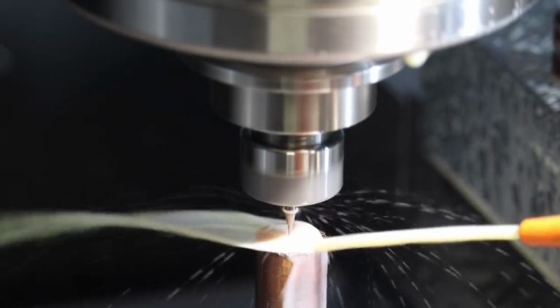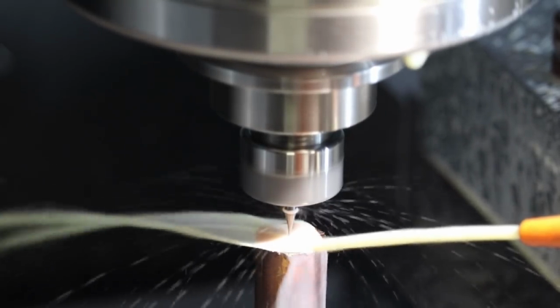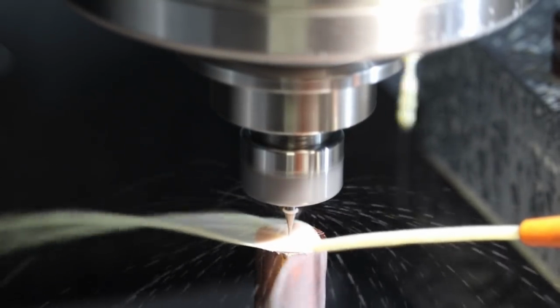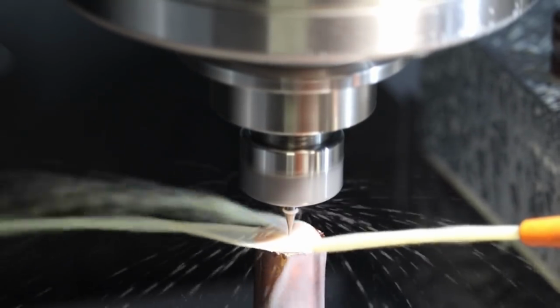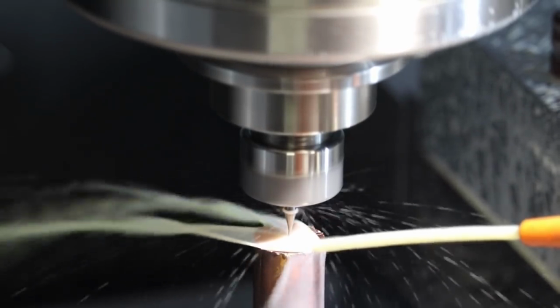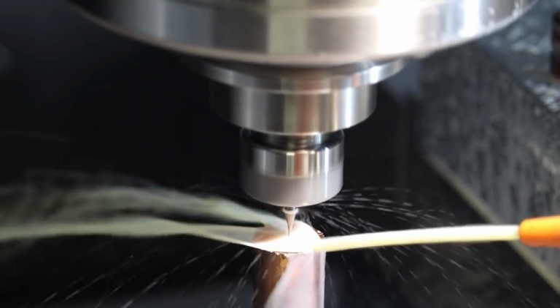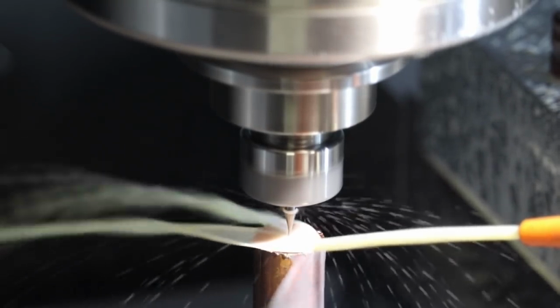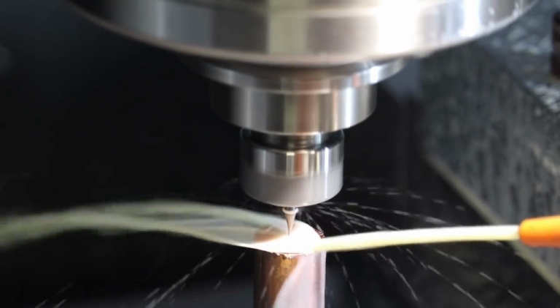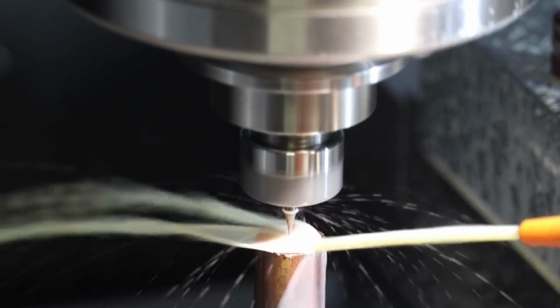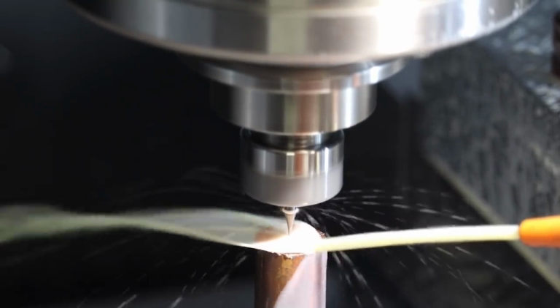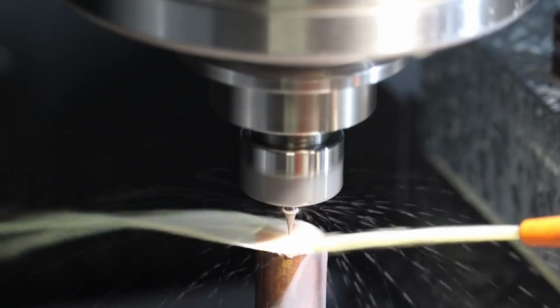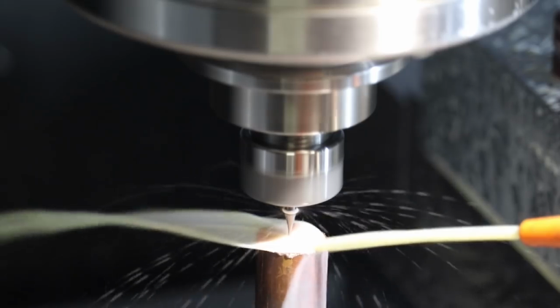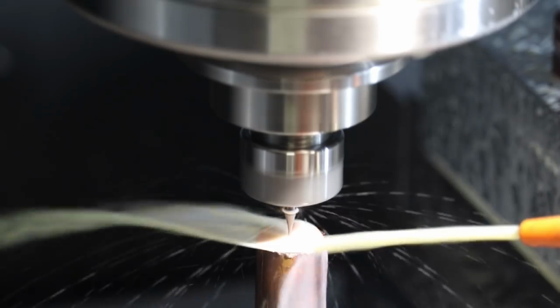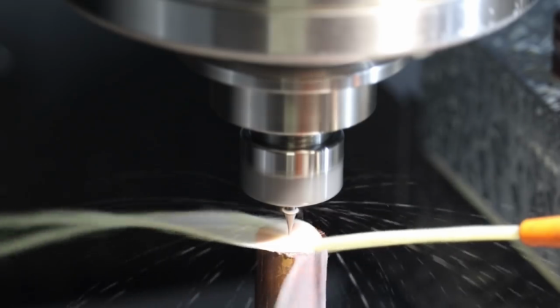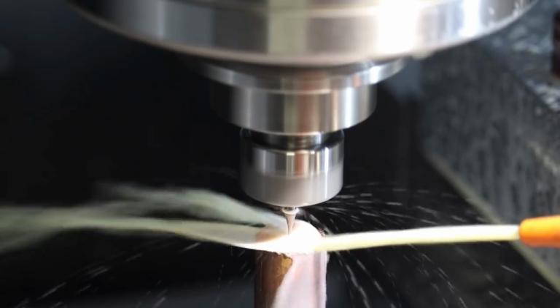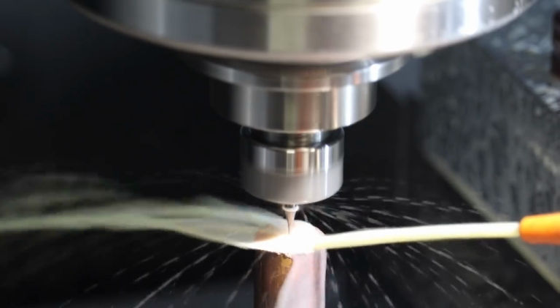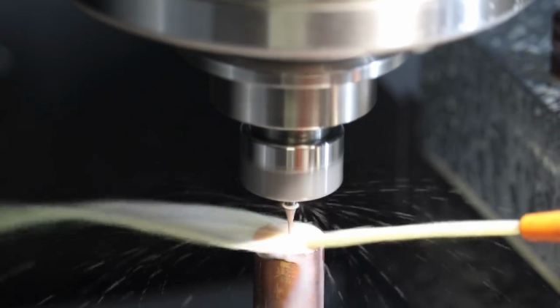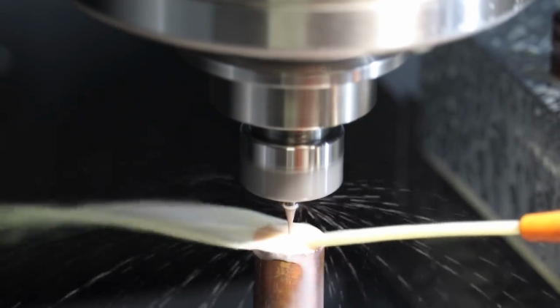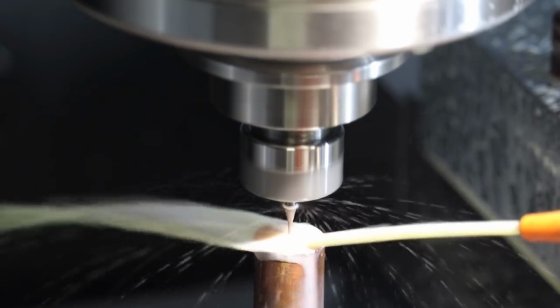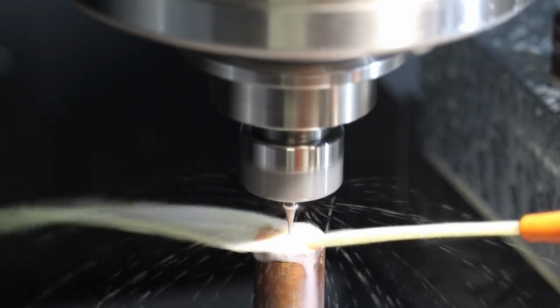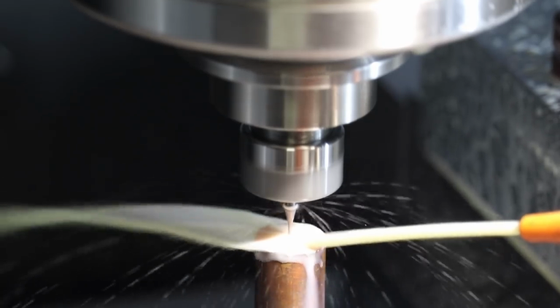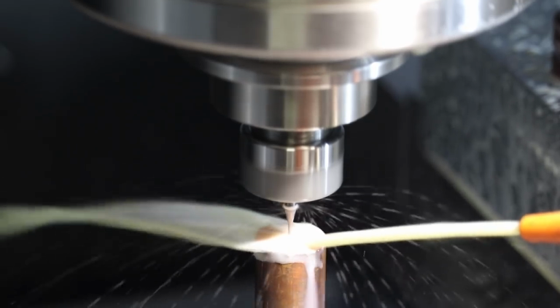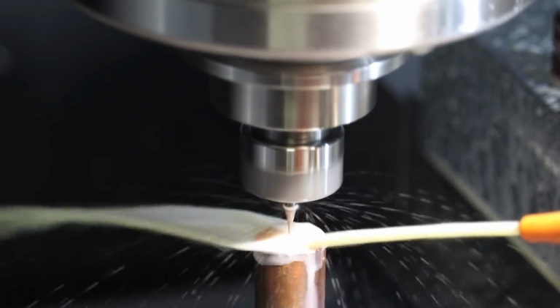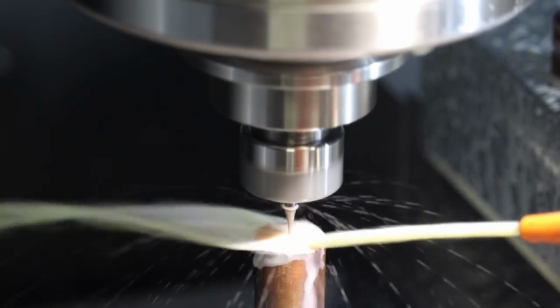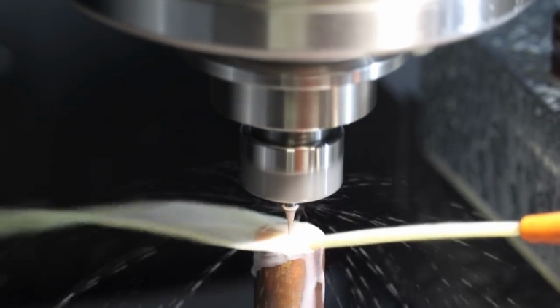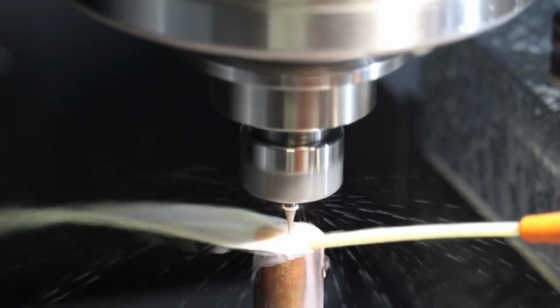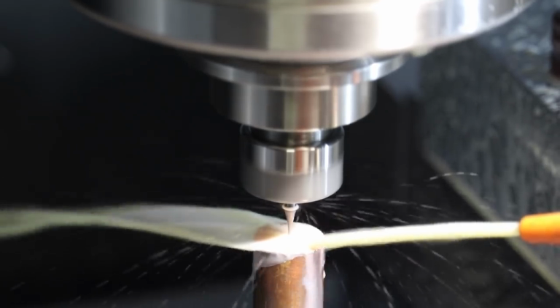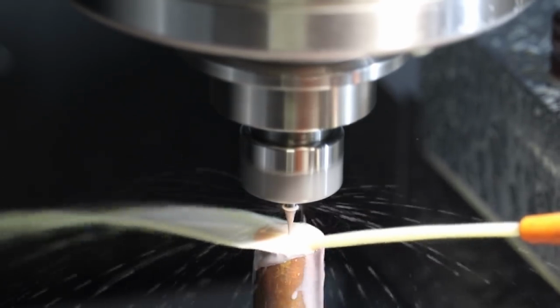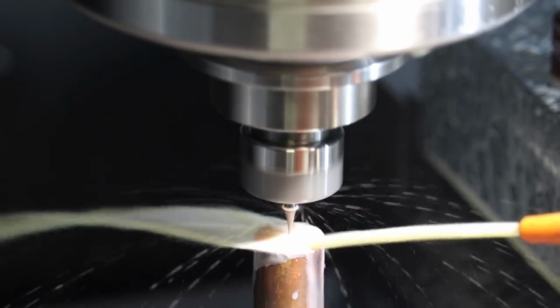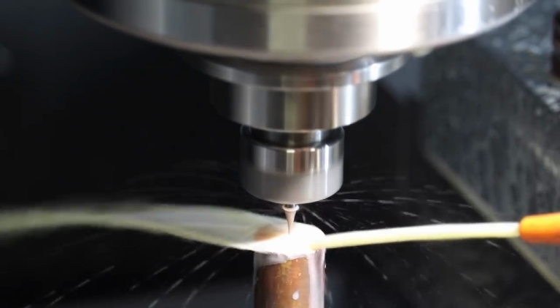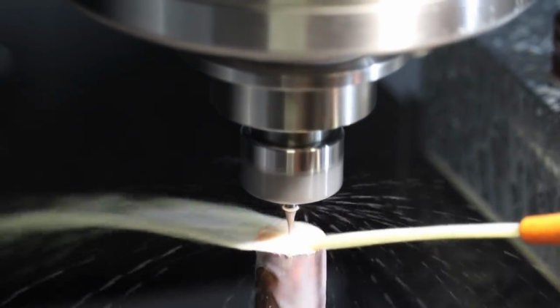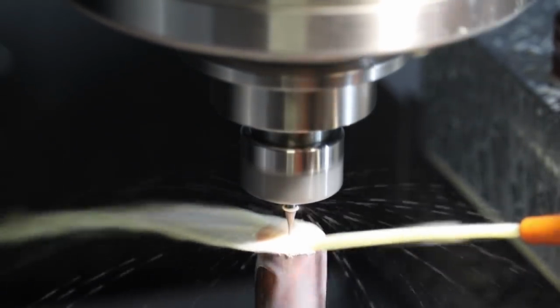Okay, there we go. It should take about 15 minutes to cut this.